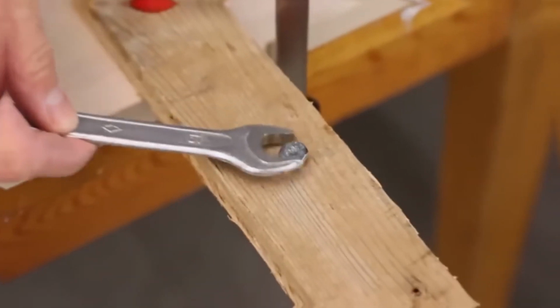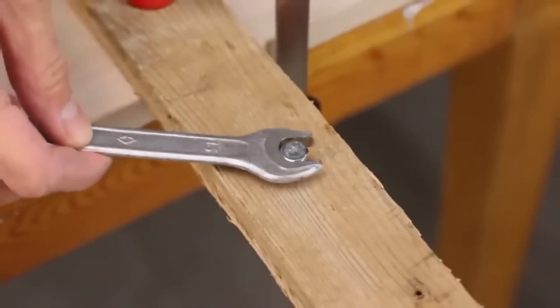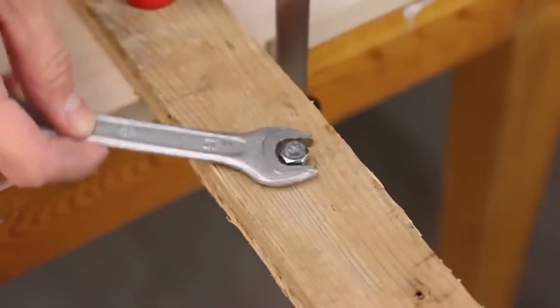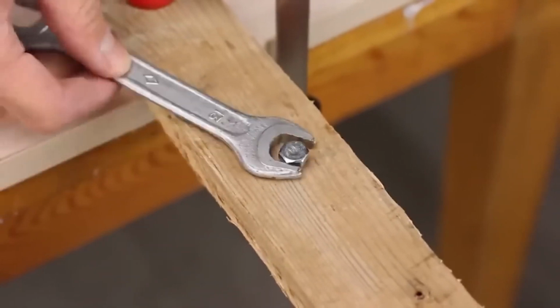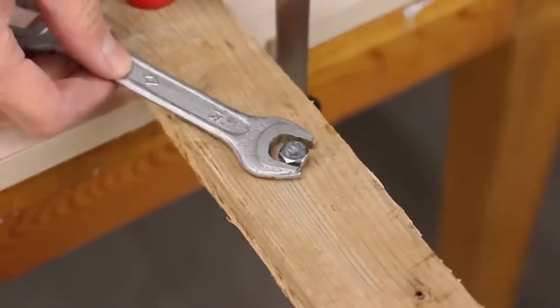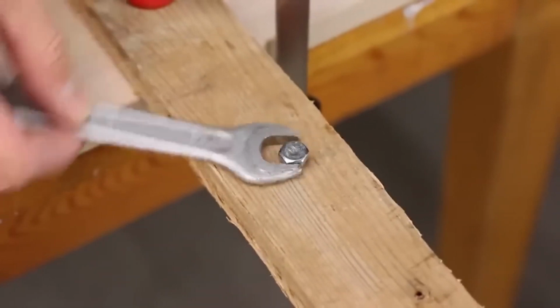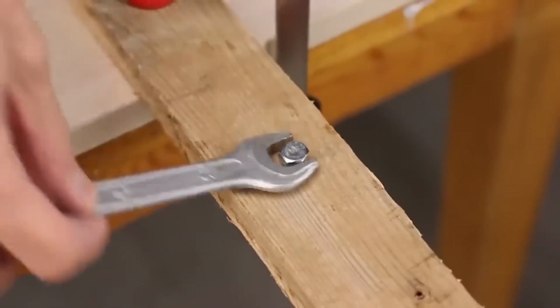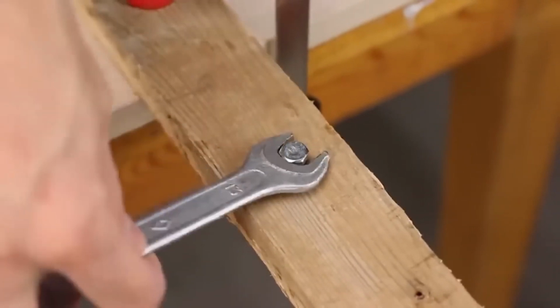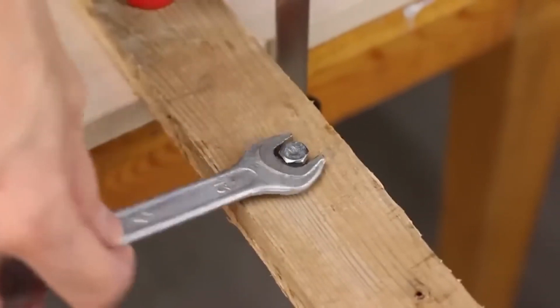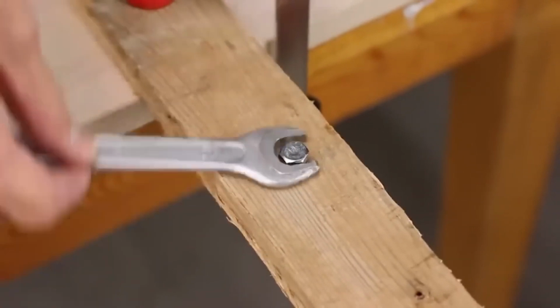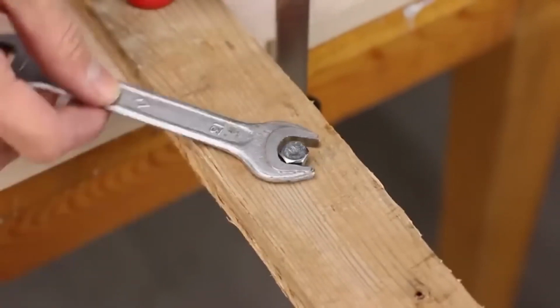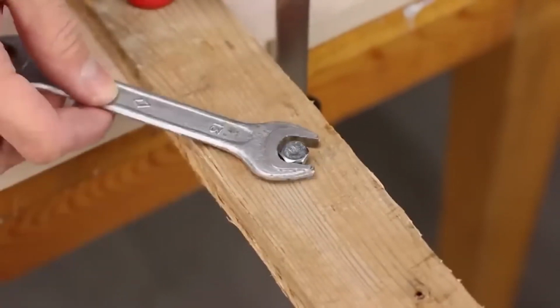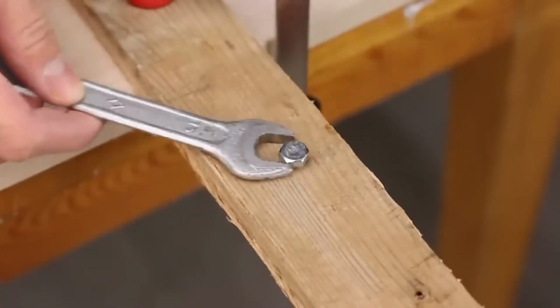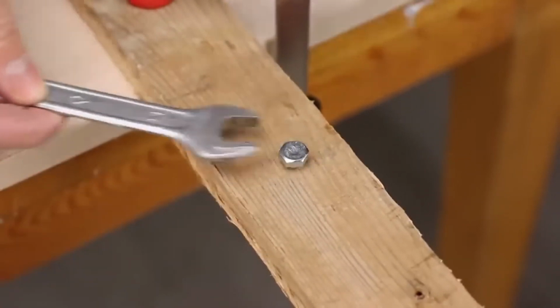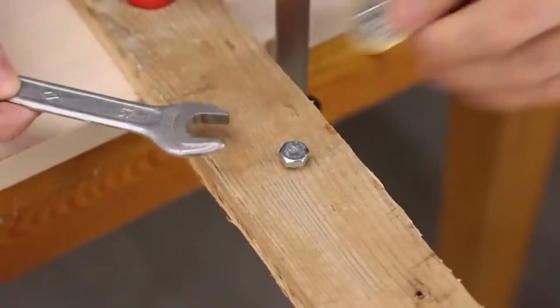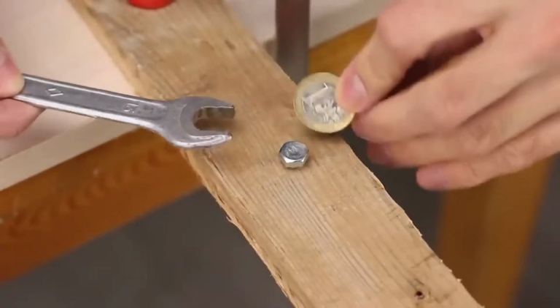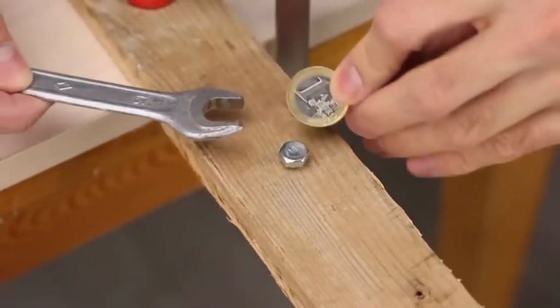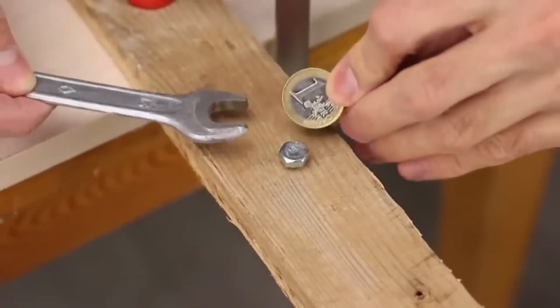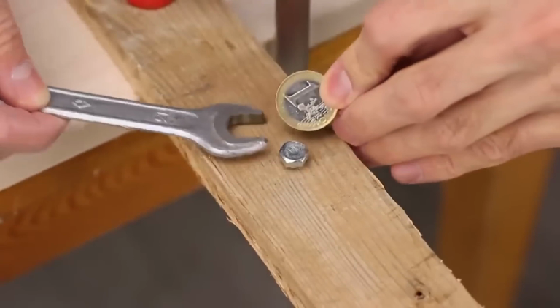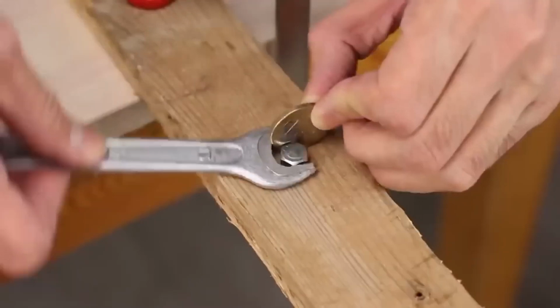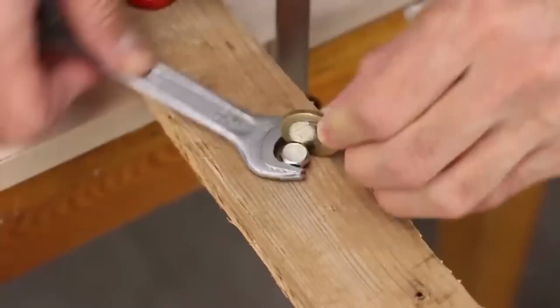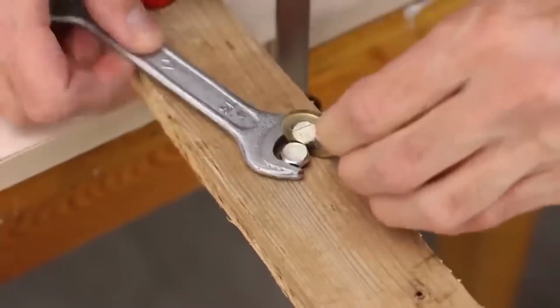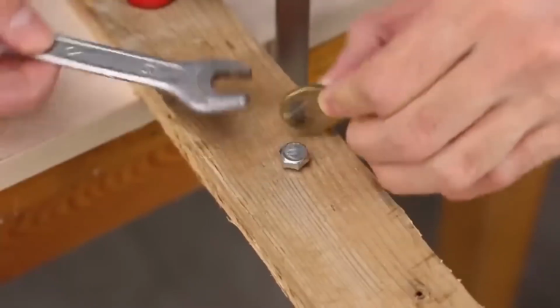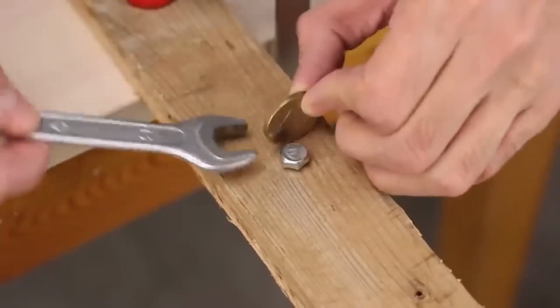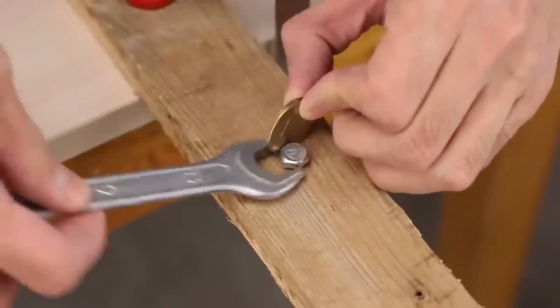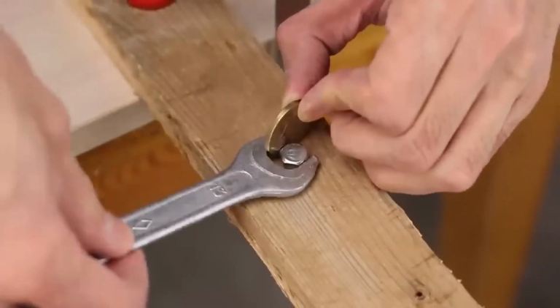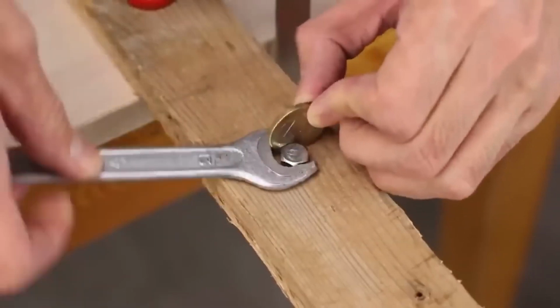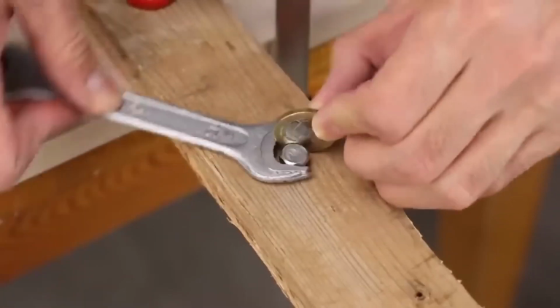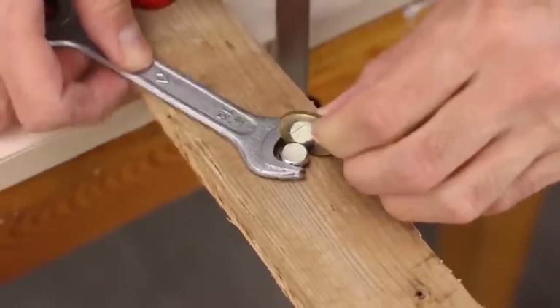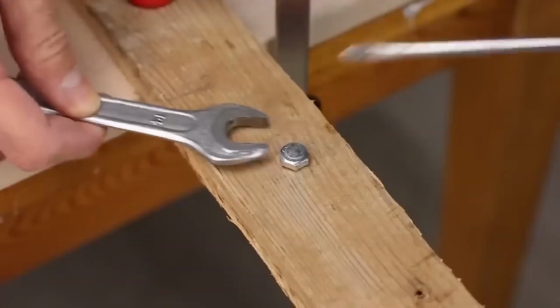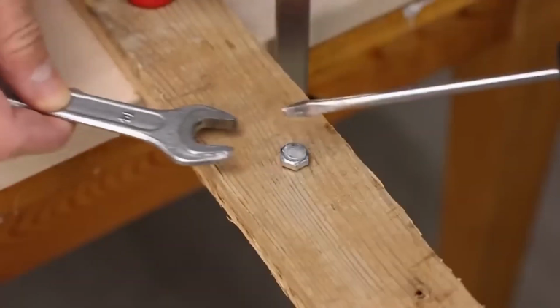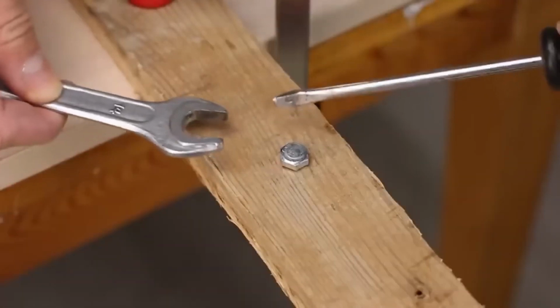You don't need to keep a bunch of keys when you can always find an old penny in your pocket.